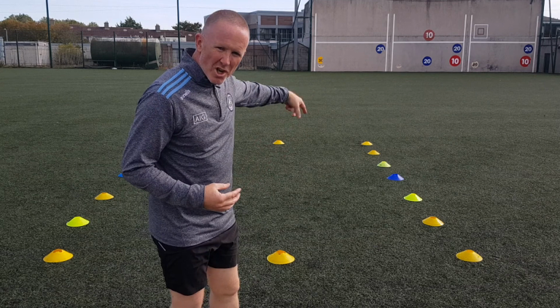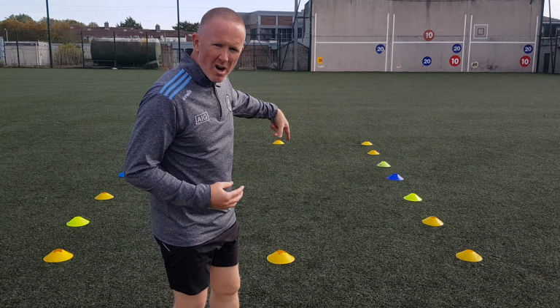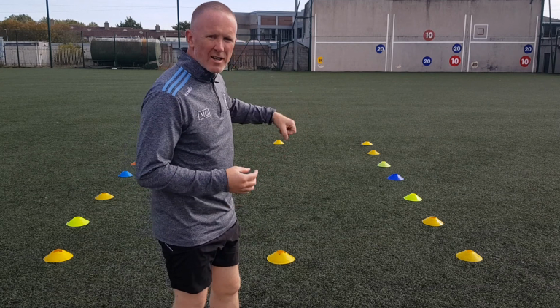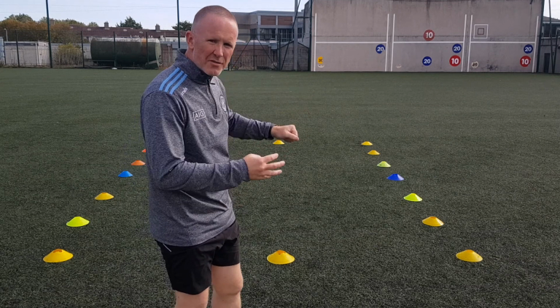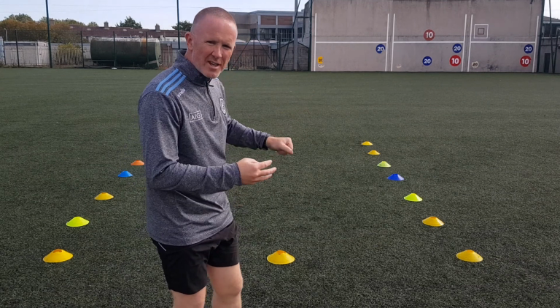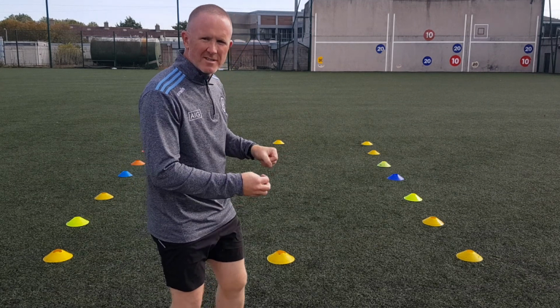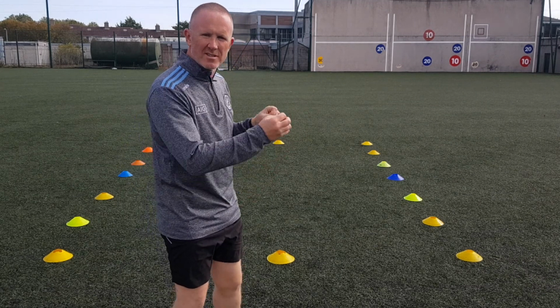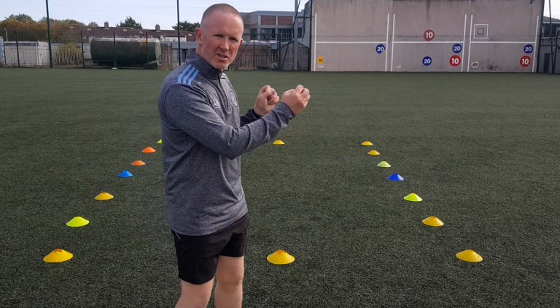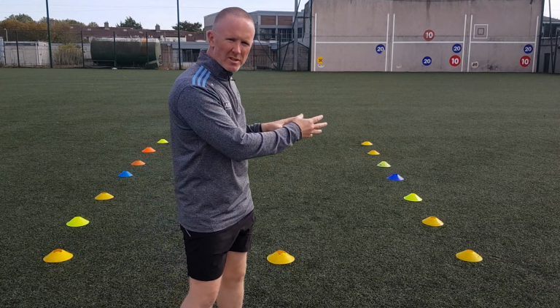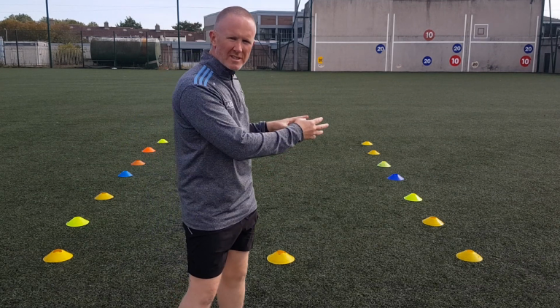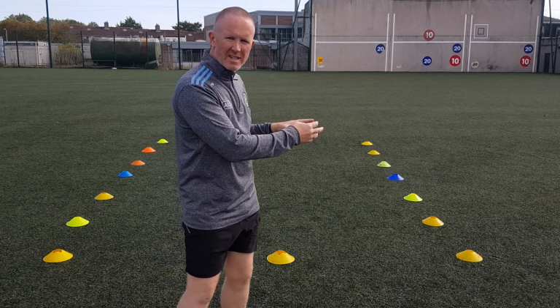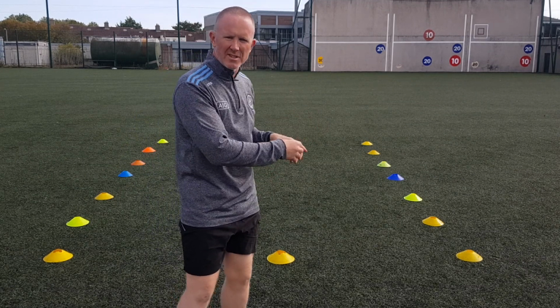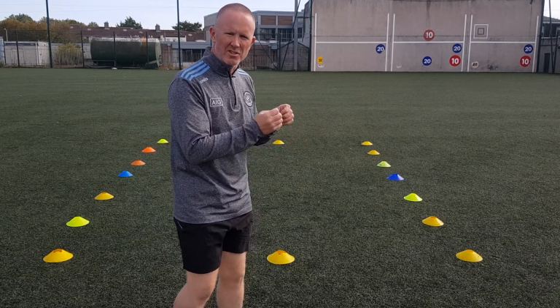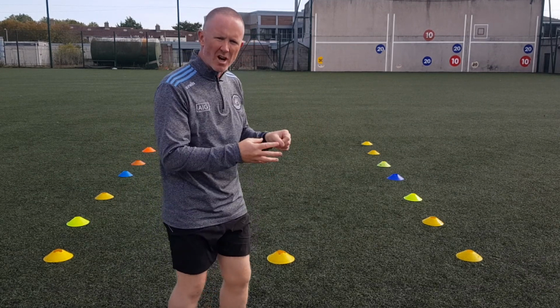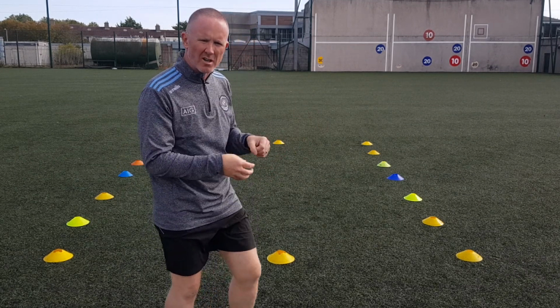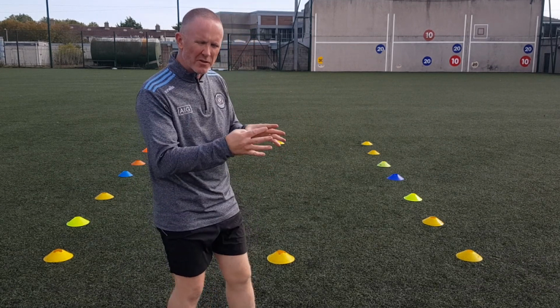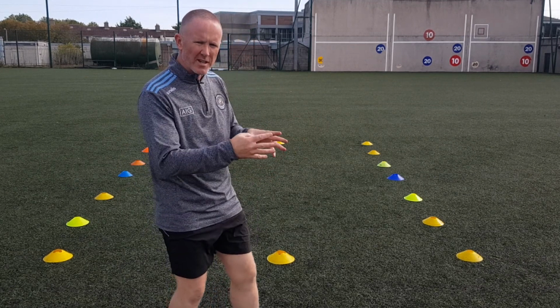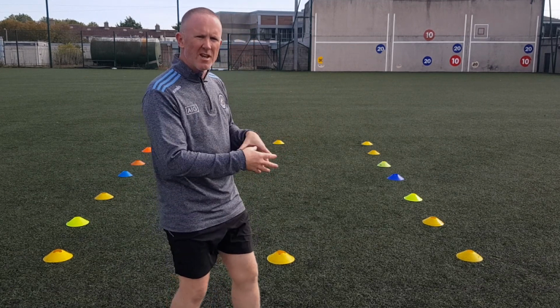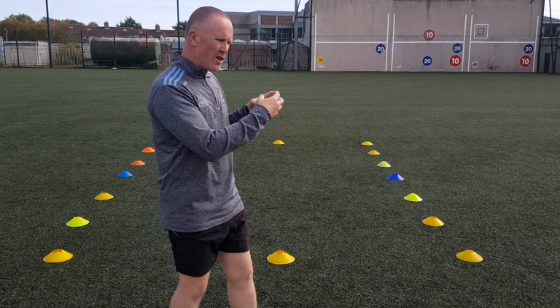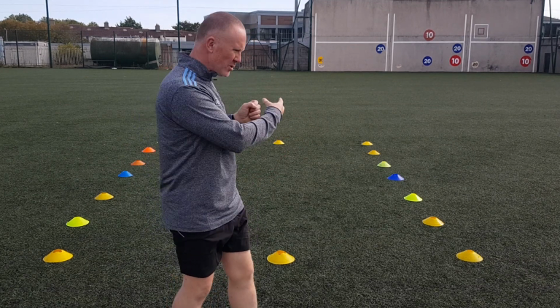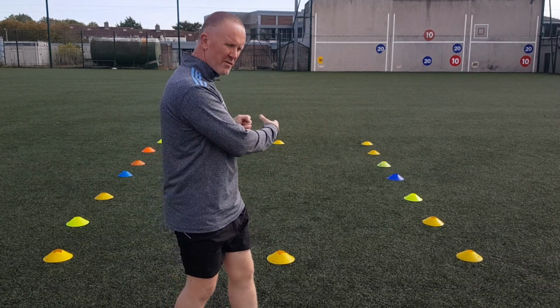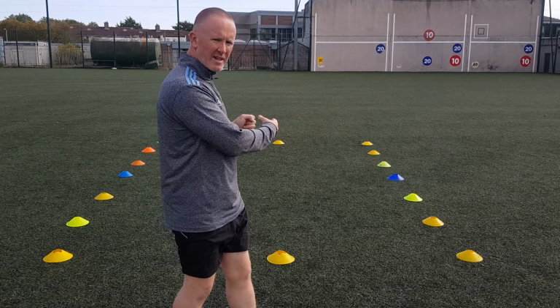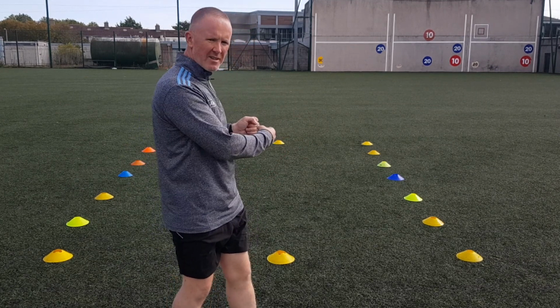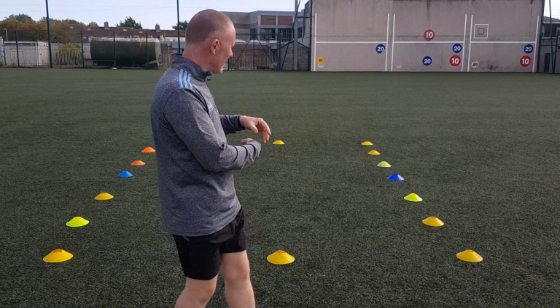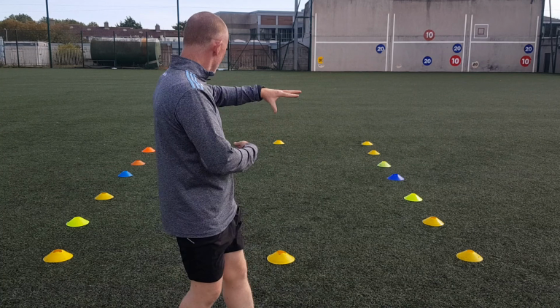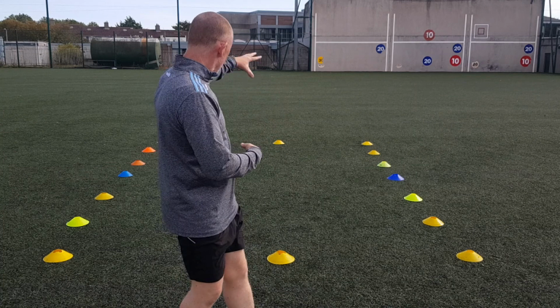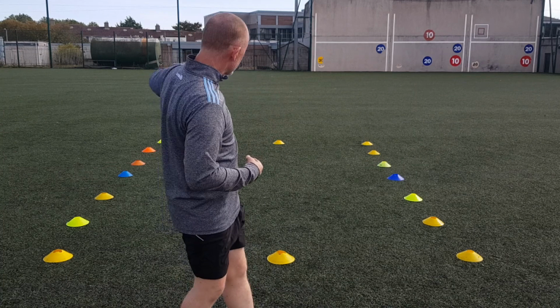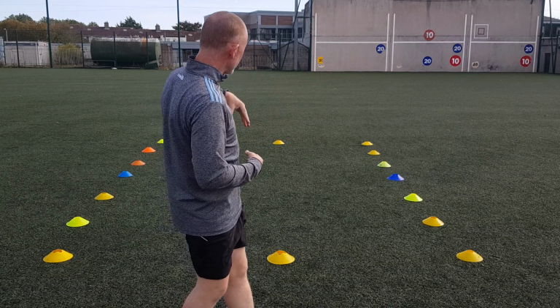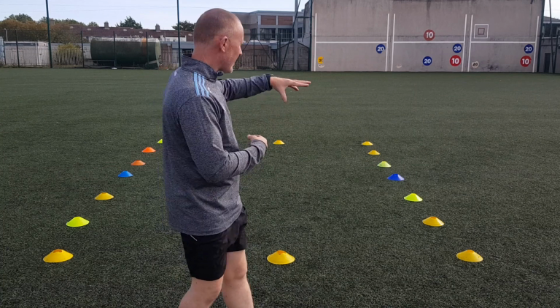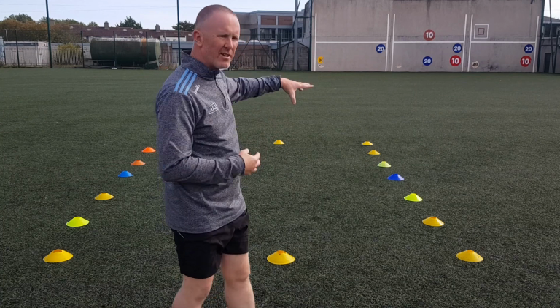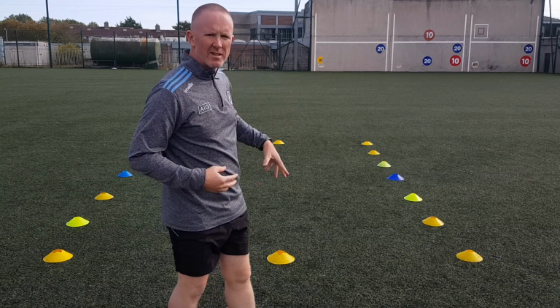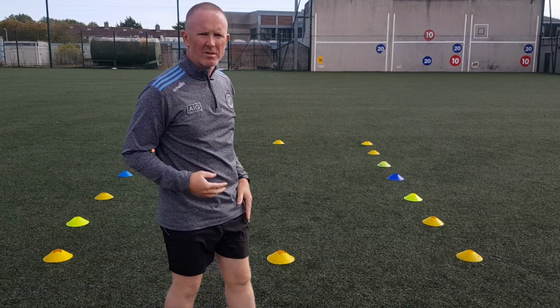Jog — freeze — do one of those activities. Jog — freeze — do a different activity. All inside your area.